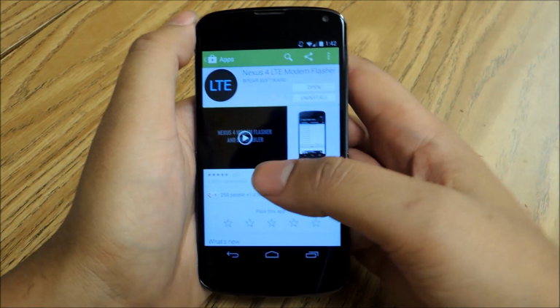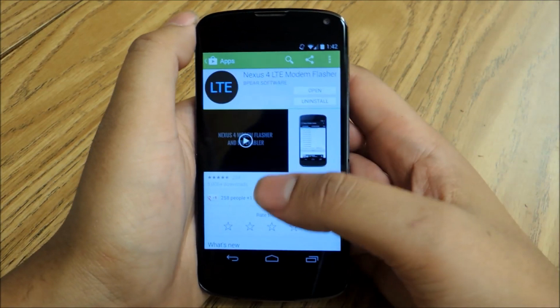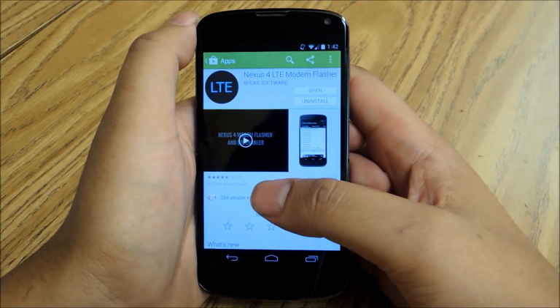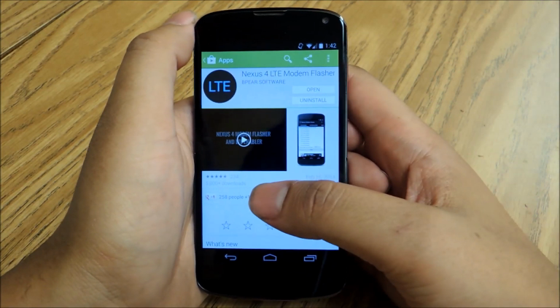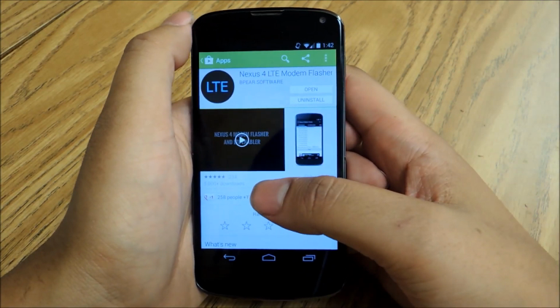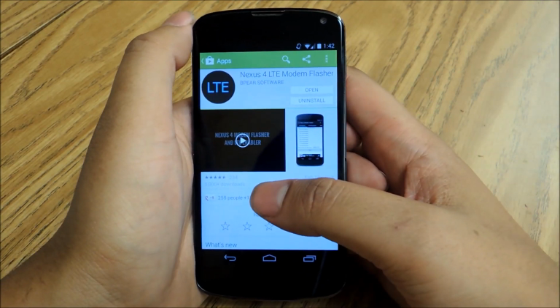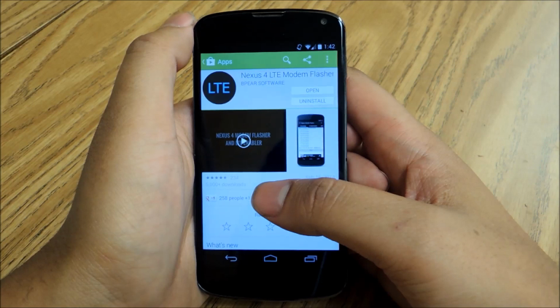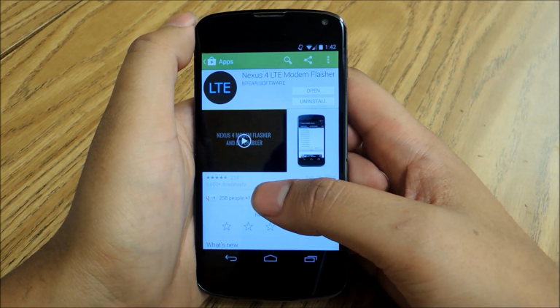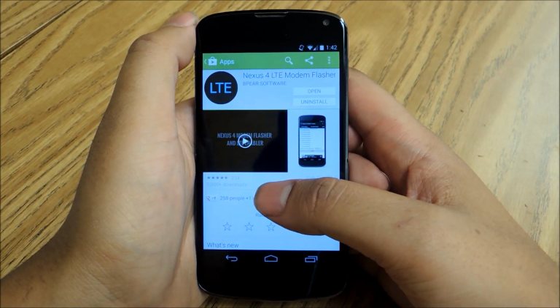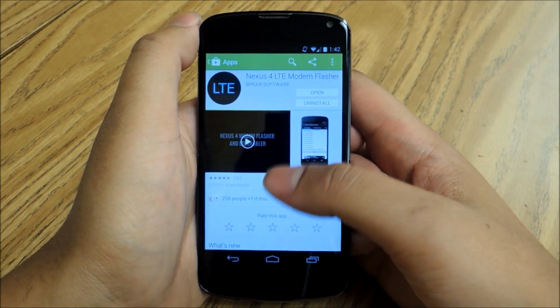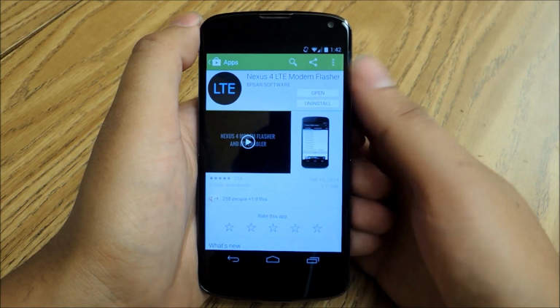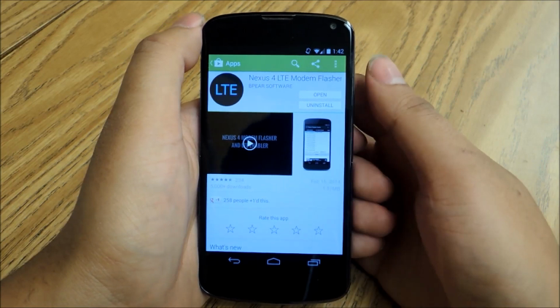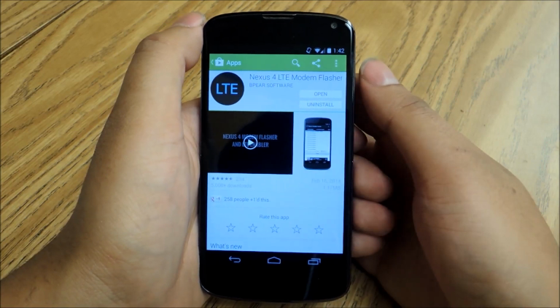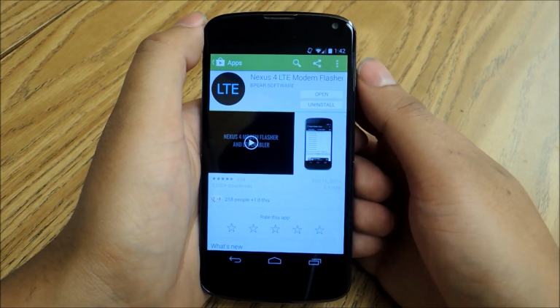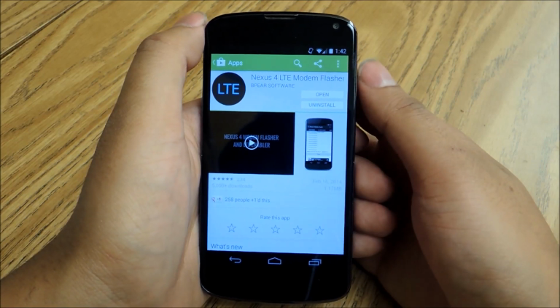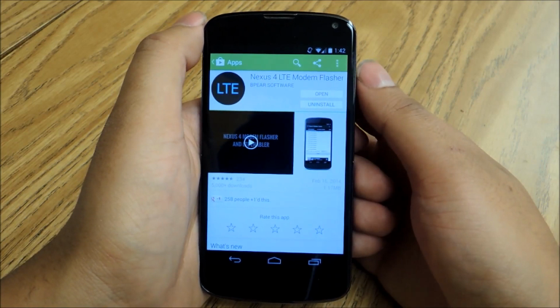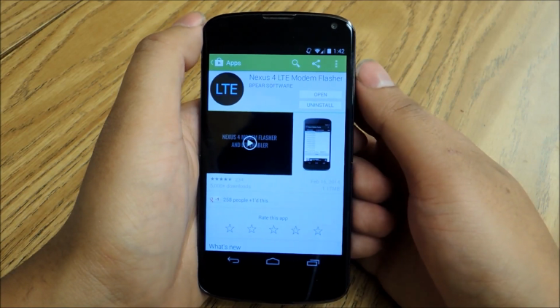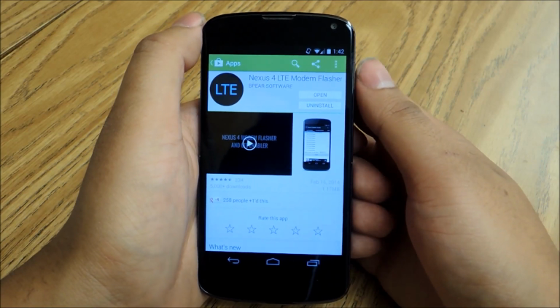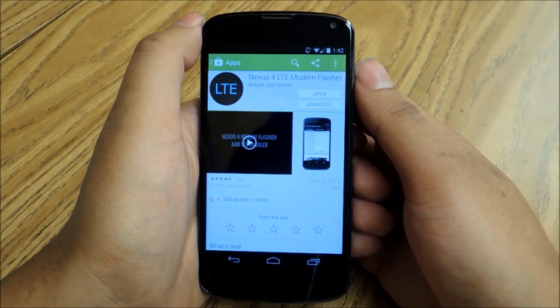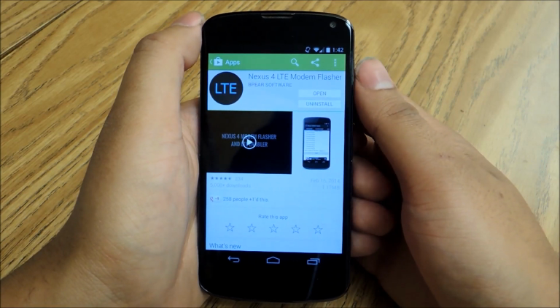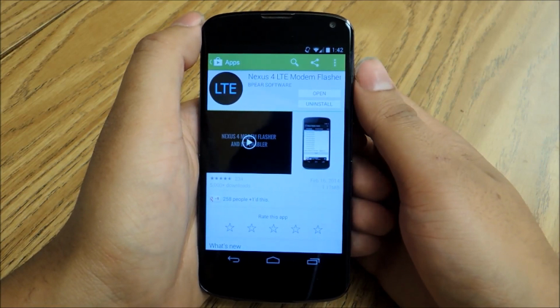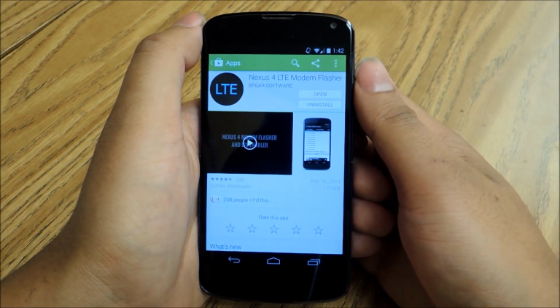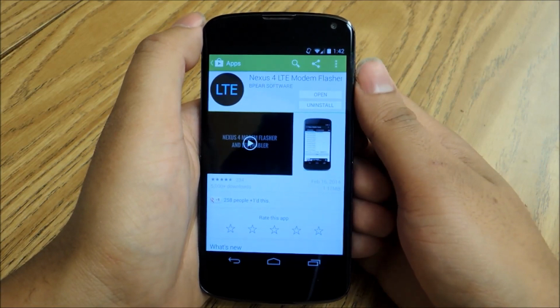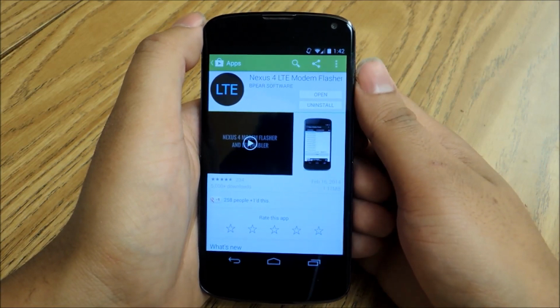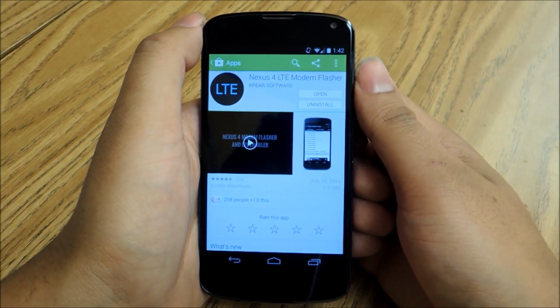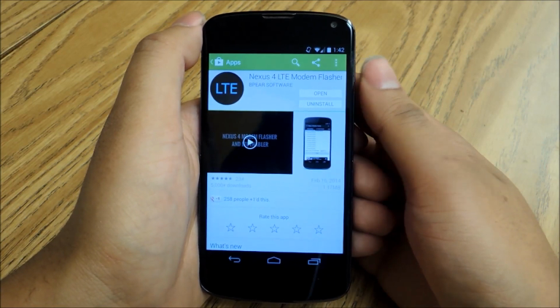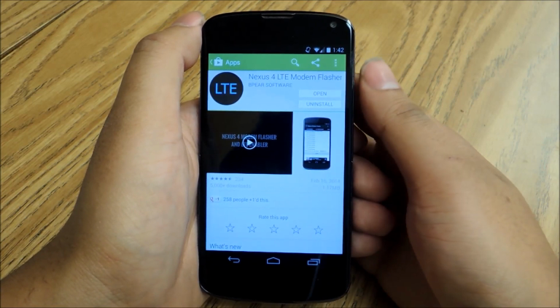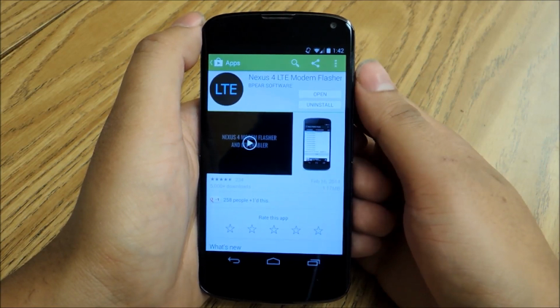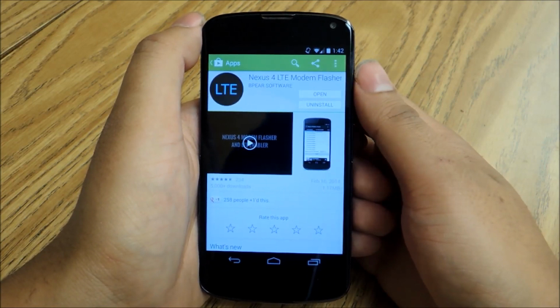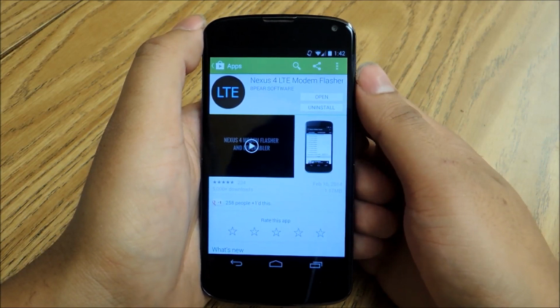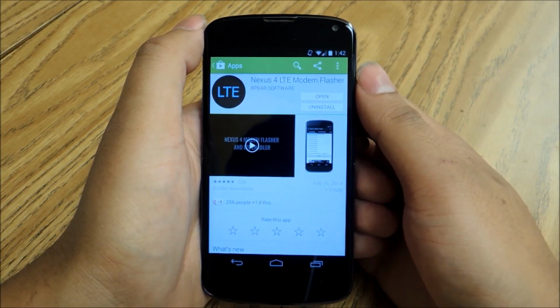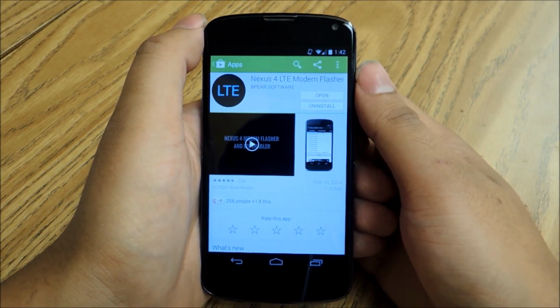We're going to use MIUI — I've heard it pronounced both ways — and we're going to flash that ROM.